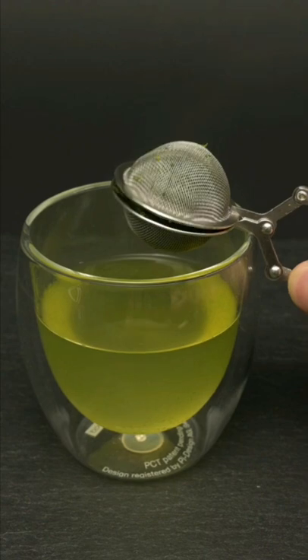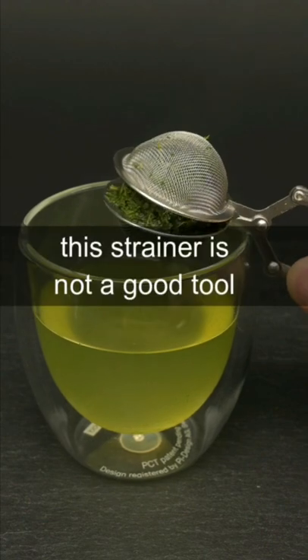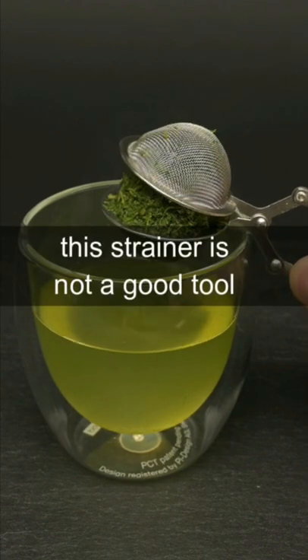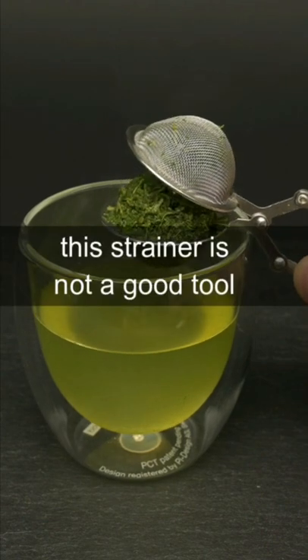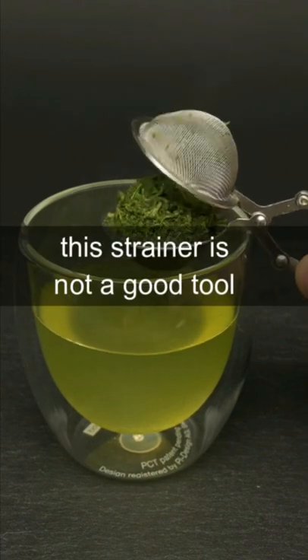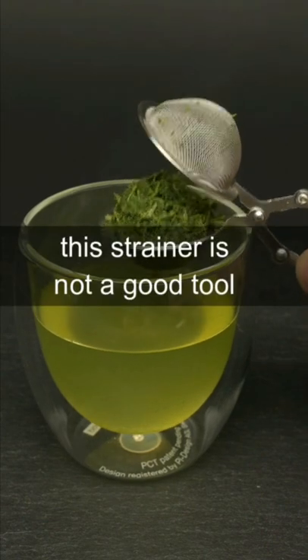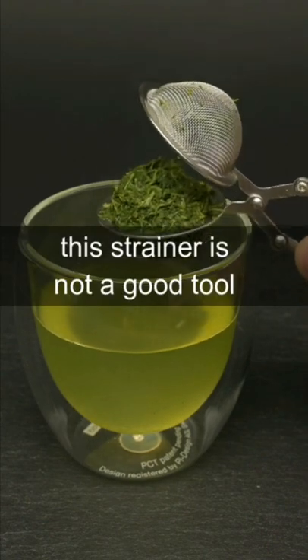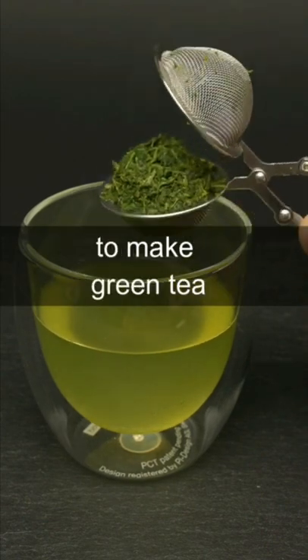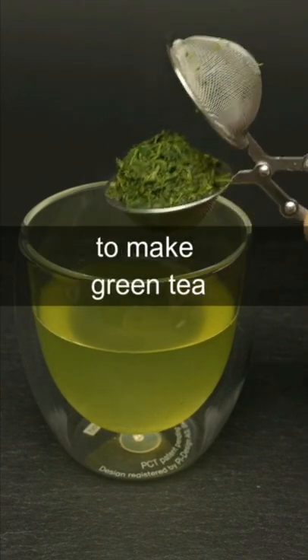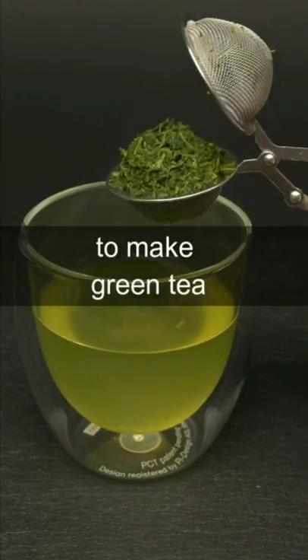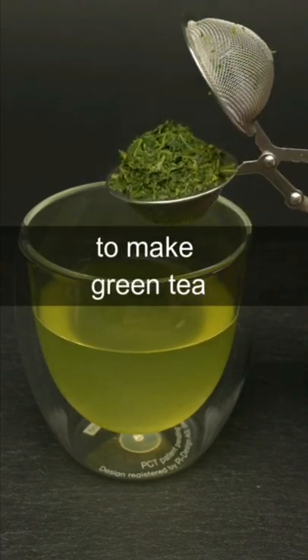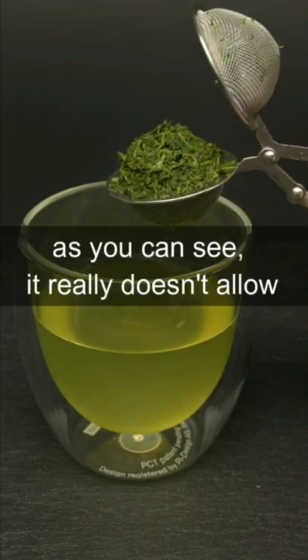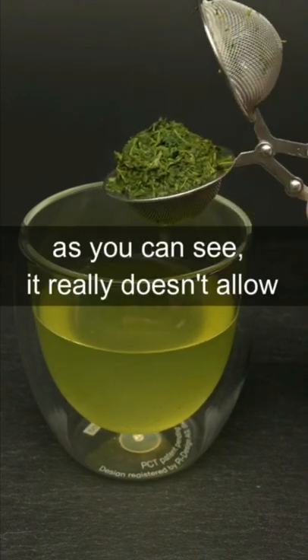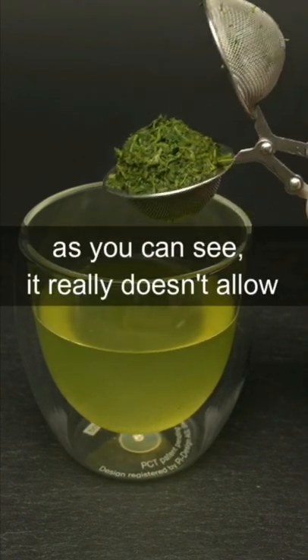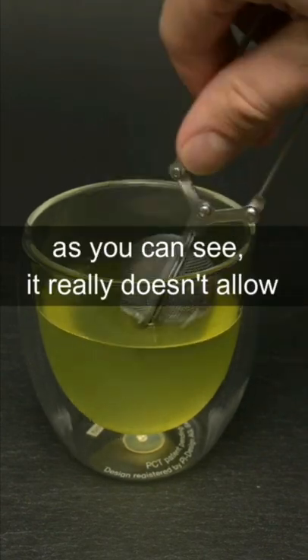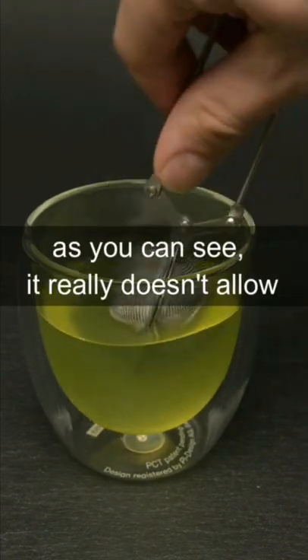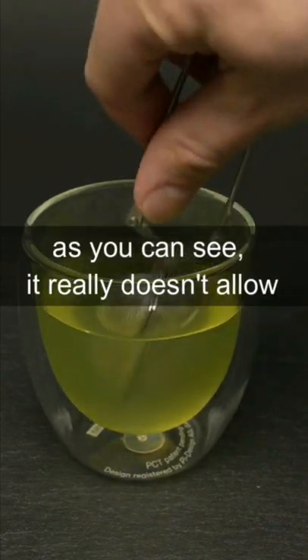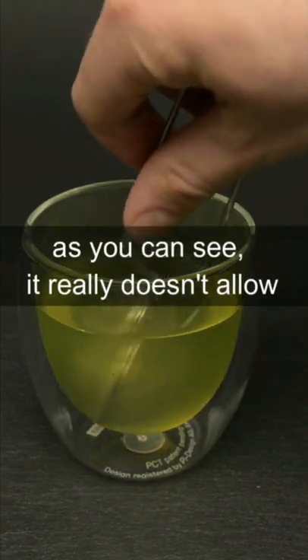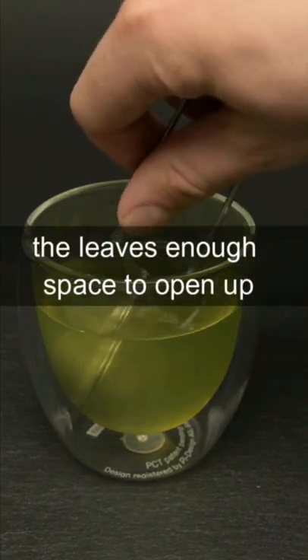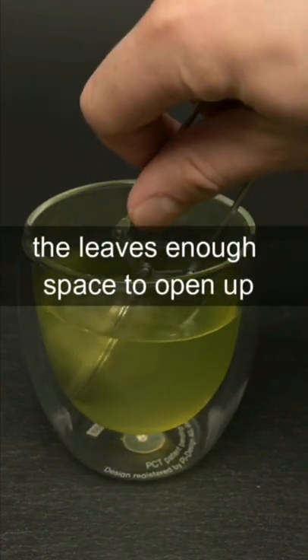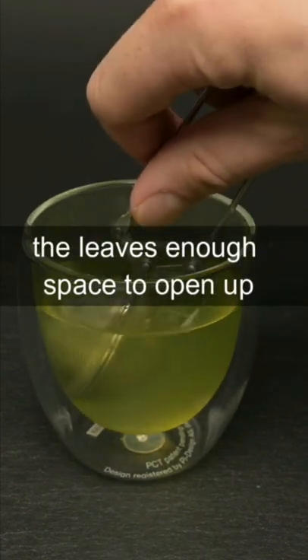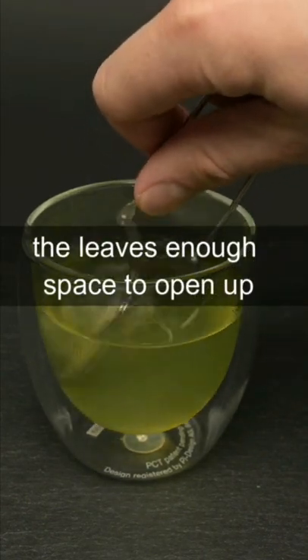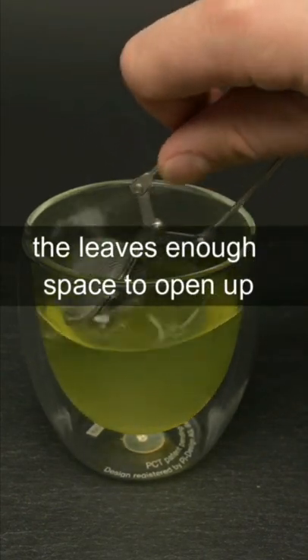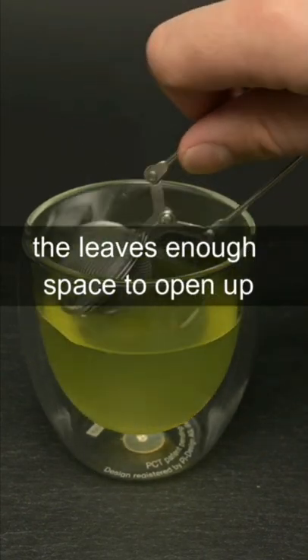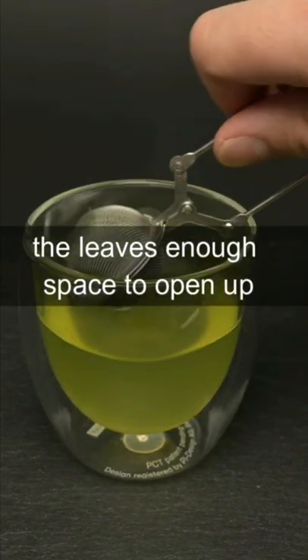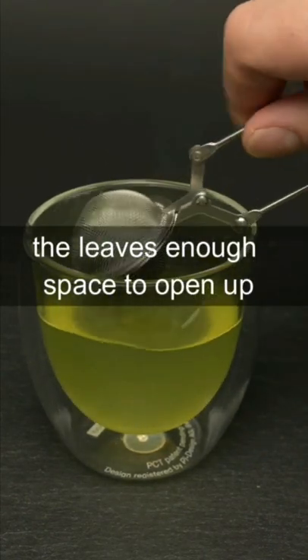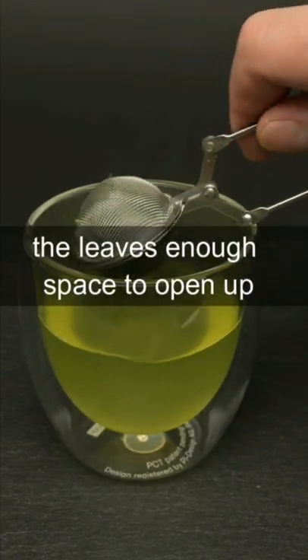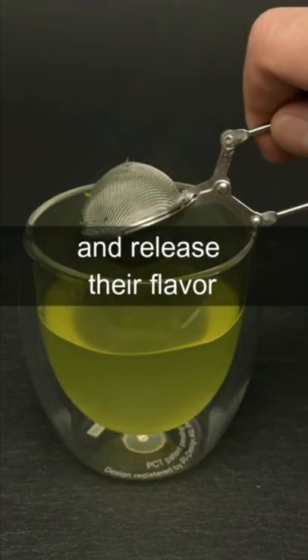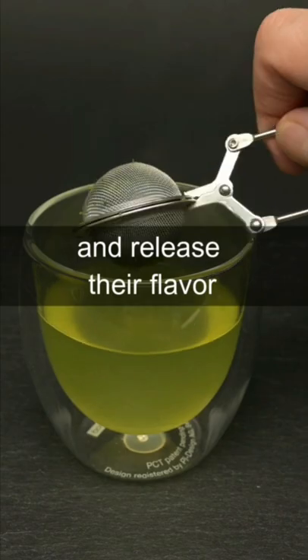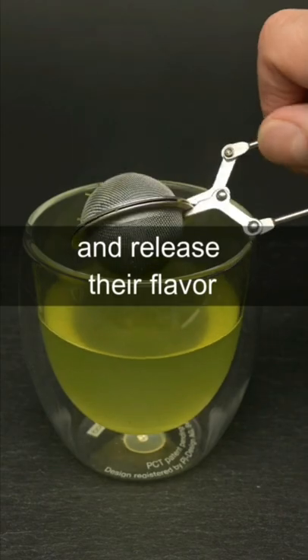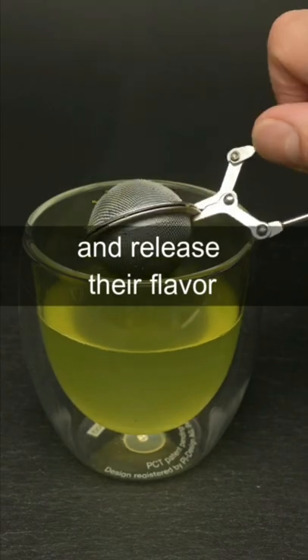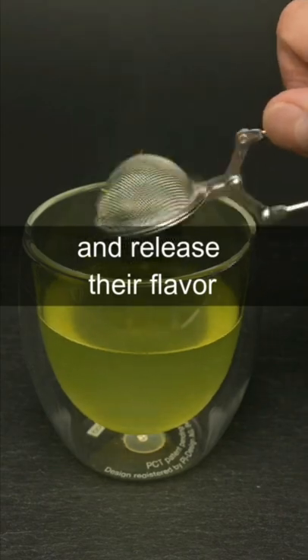This strainer is not a good tool to make green tea. As you can see, it really doesn't allow the leaves enough space to open up and release their flavor.